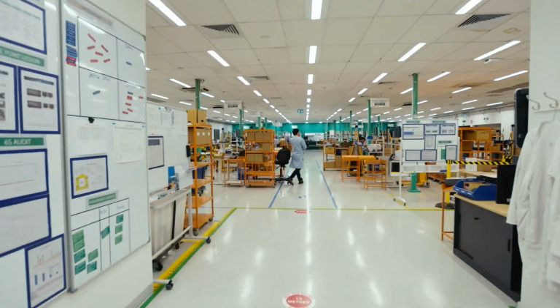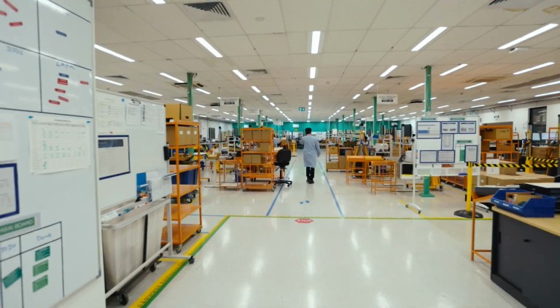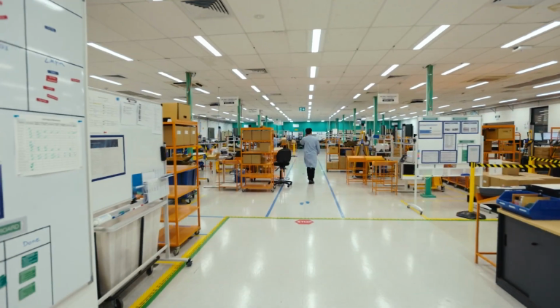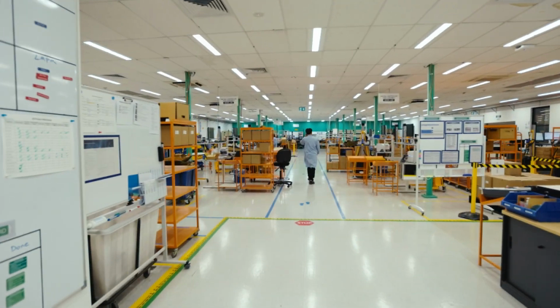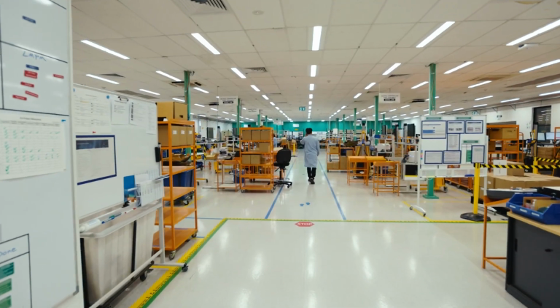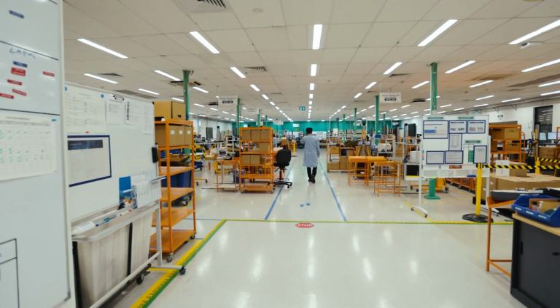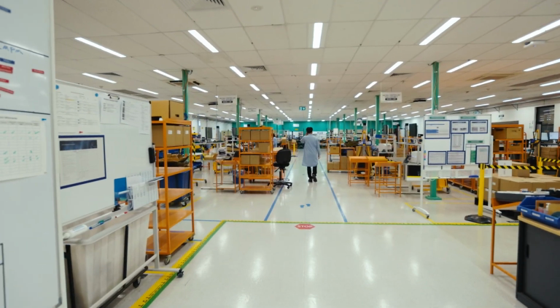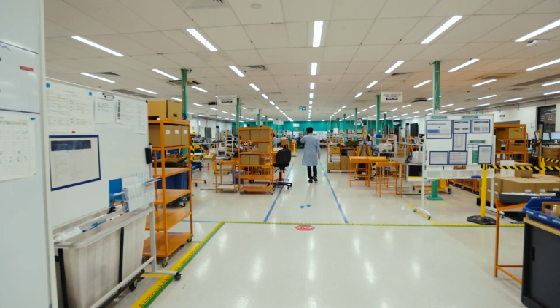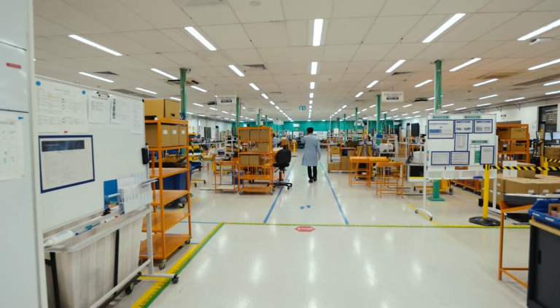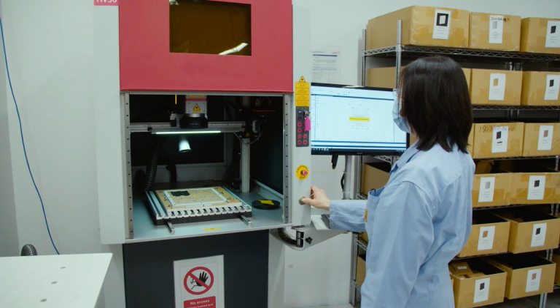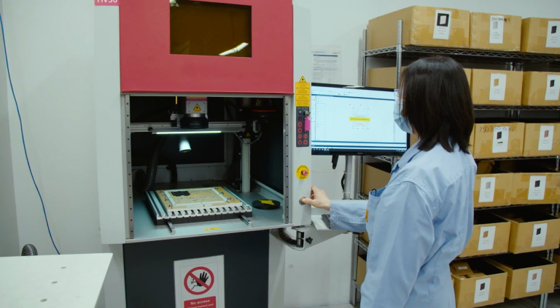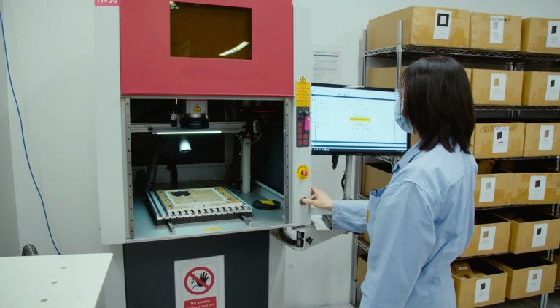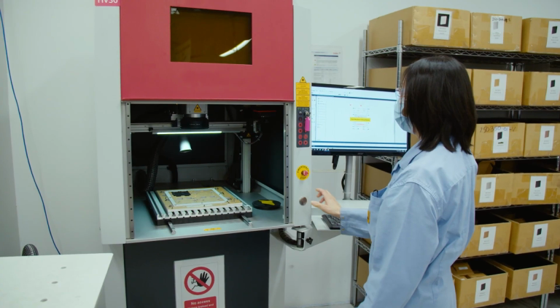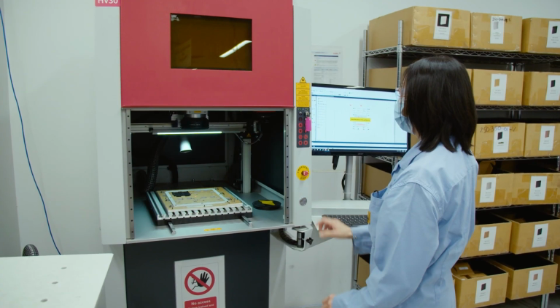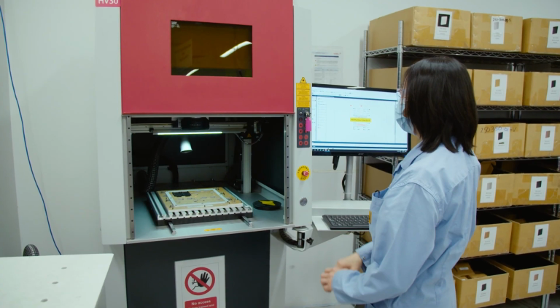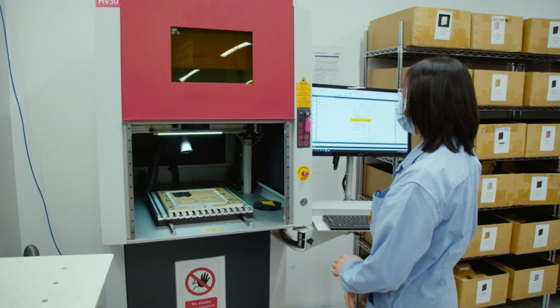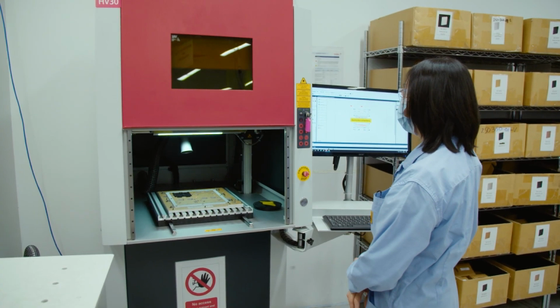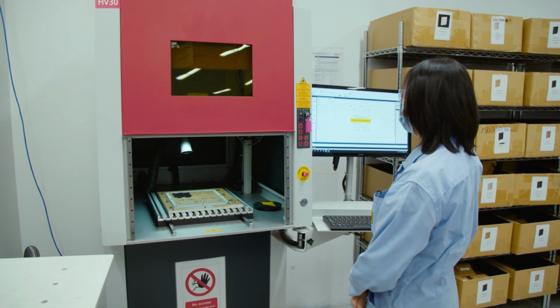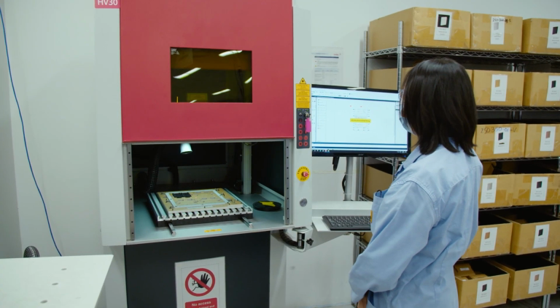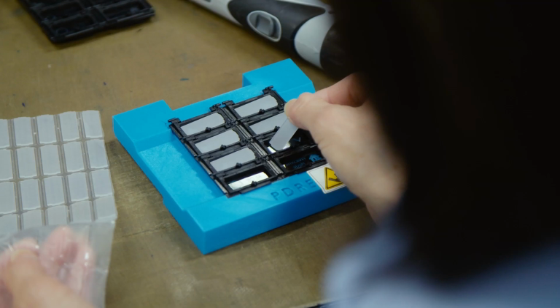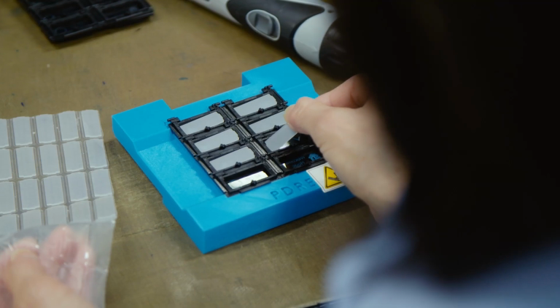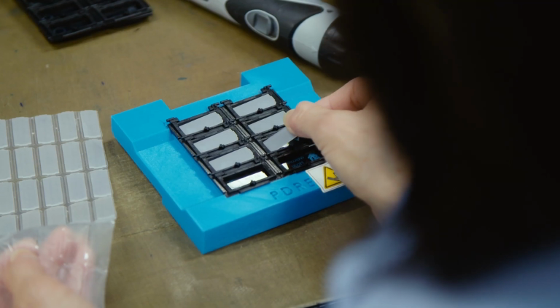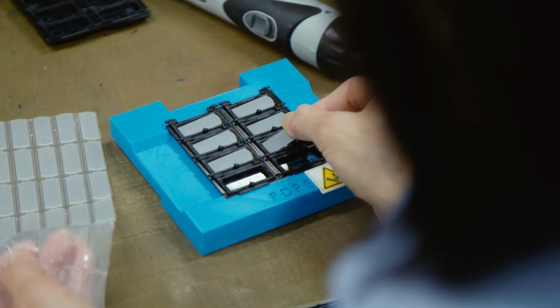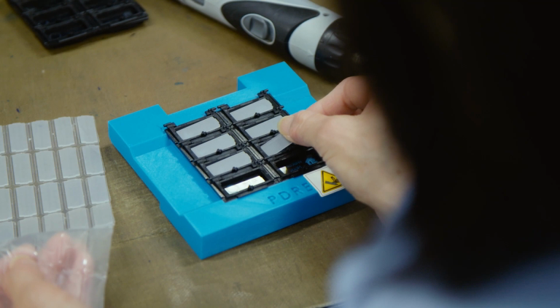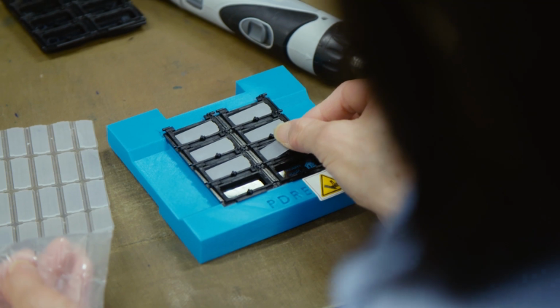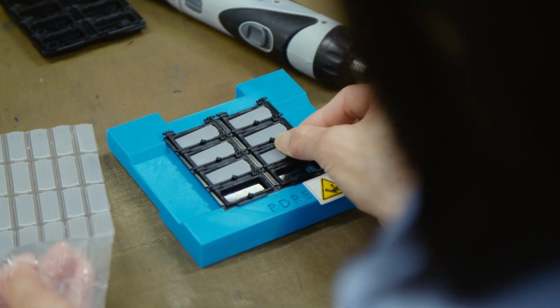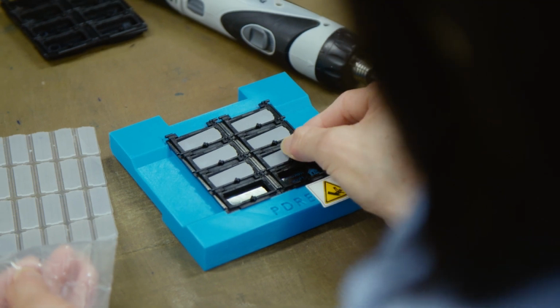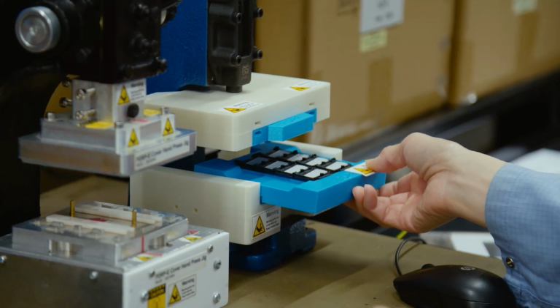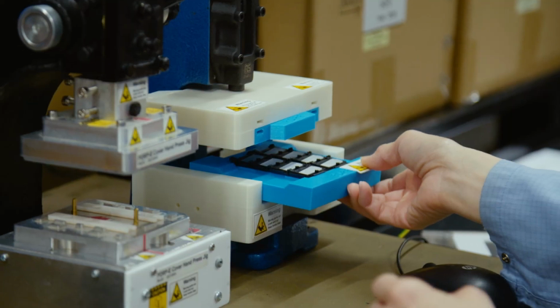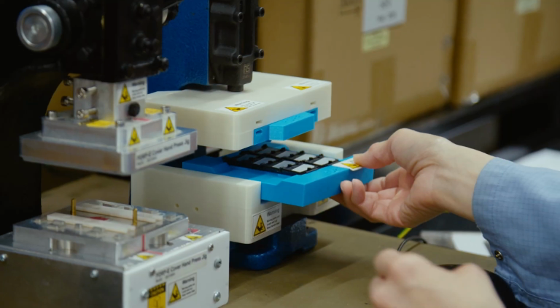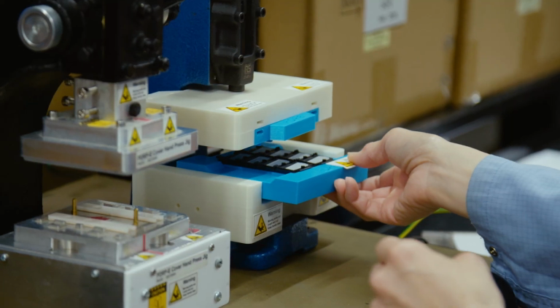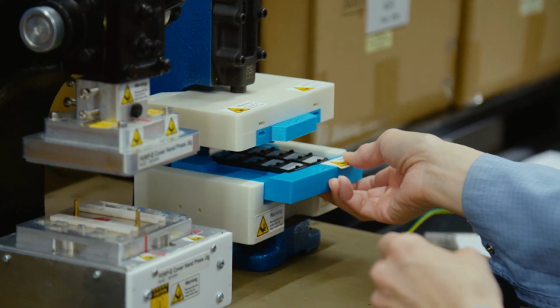Into the factory now, where each product is assembled, tested and hand-packed with care and attention to detail.